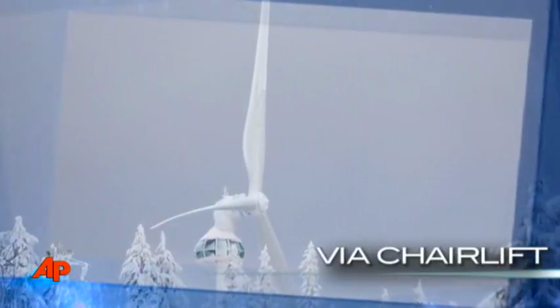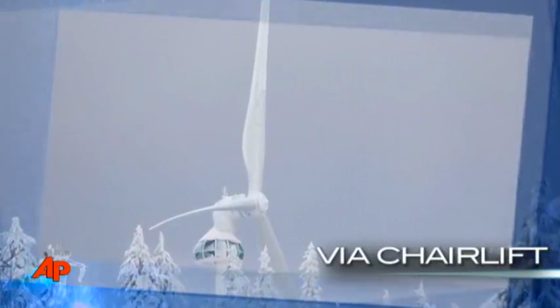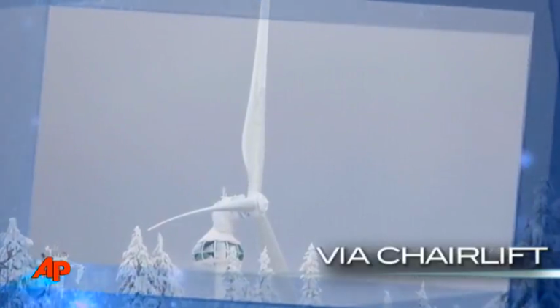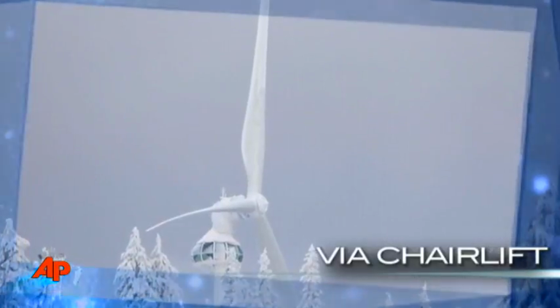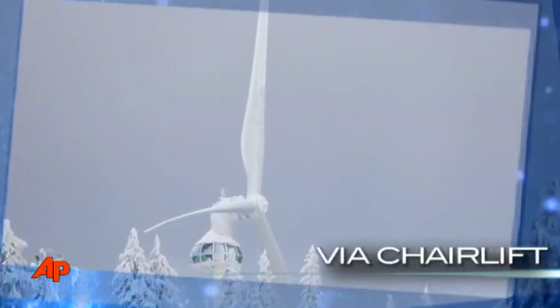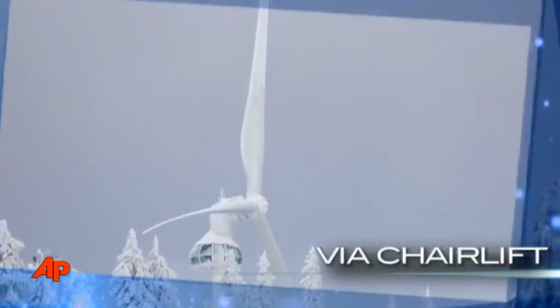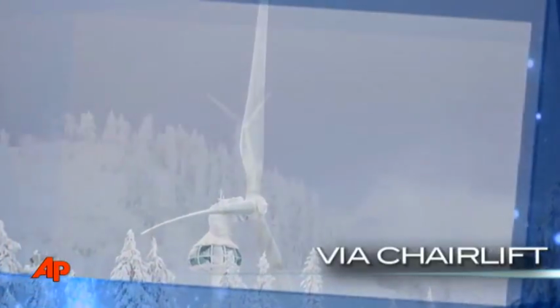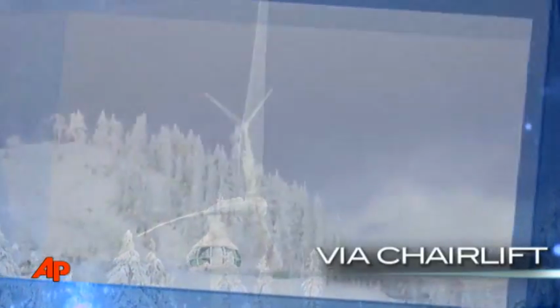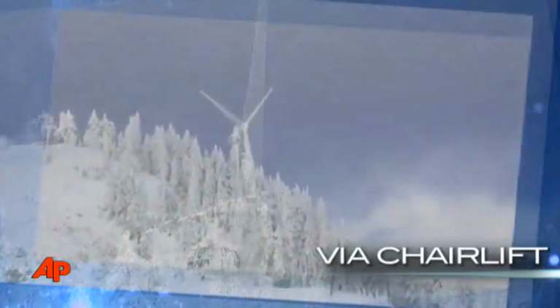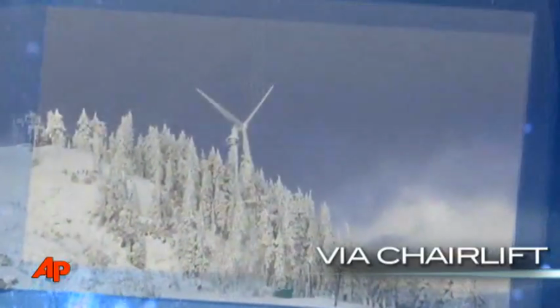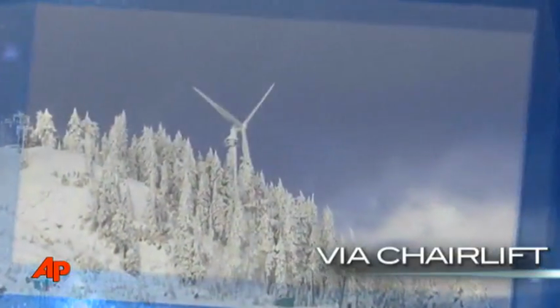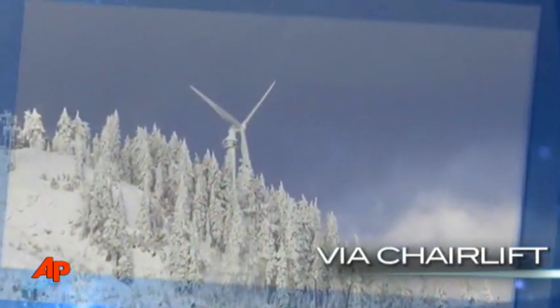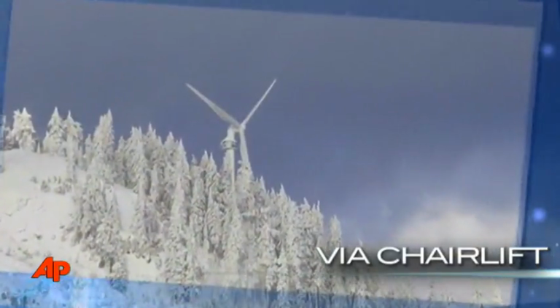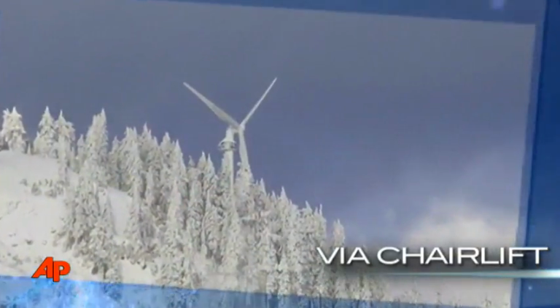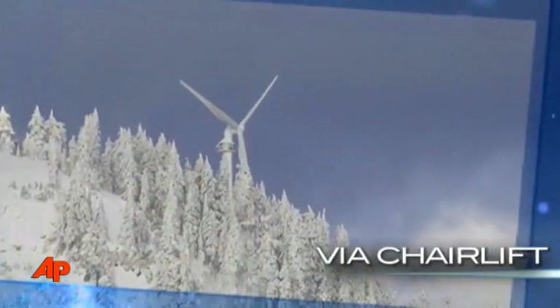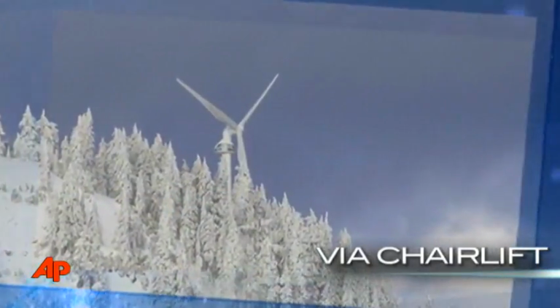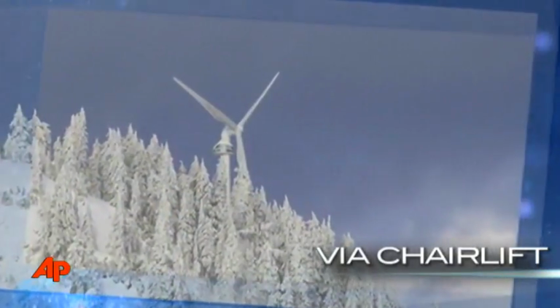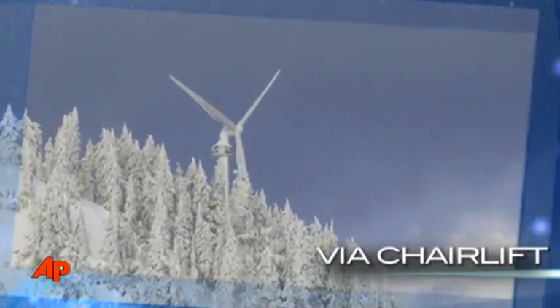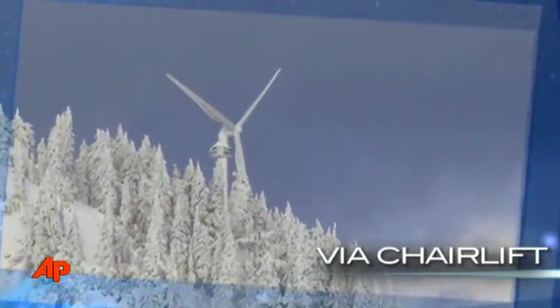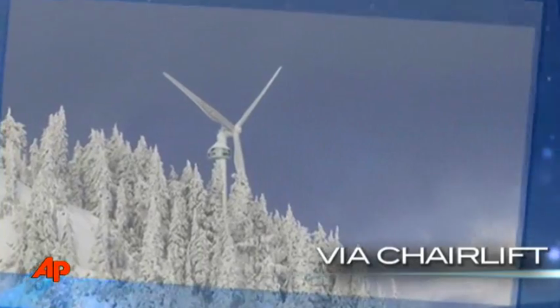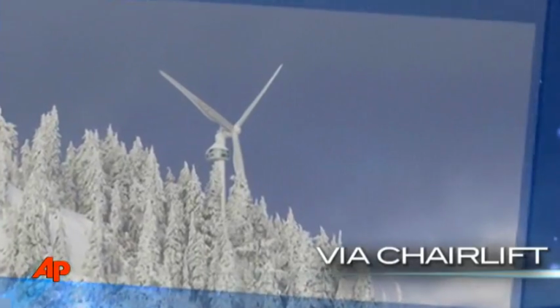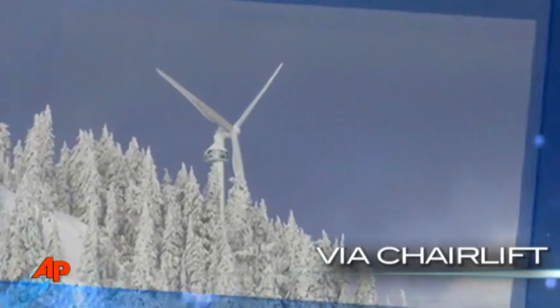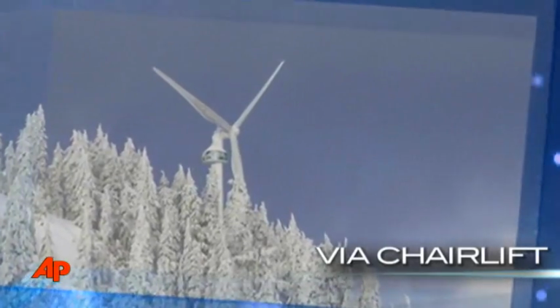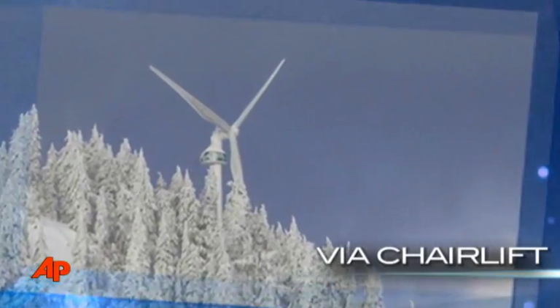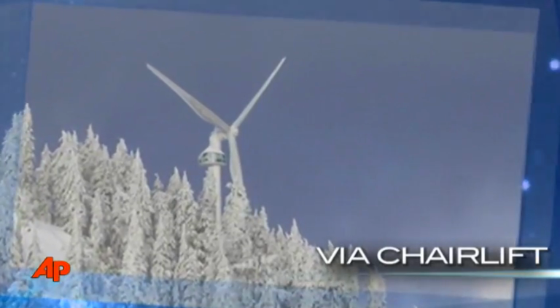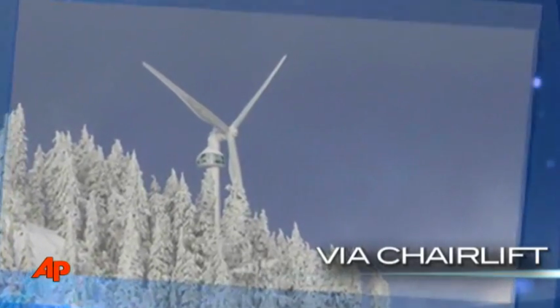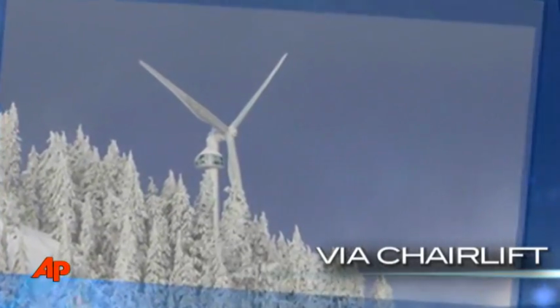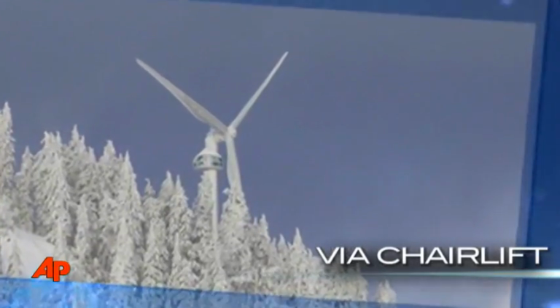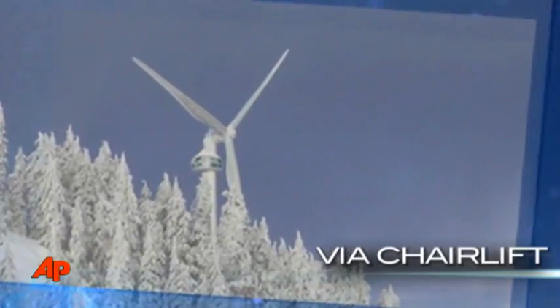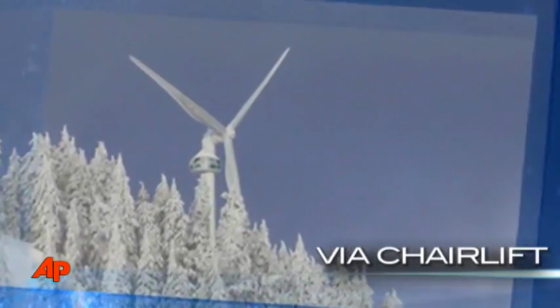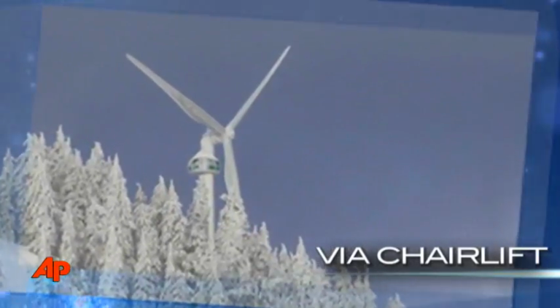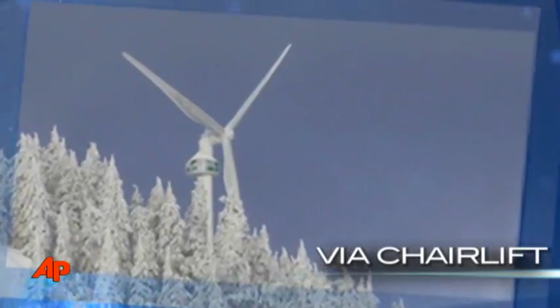The Eye of the Wind is supposed to be pretty remarkable — very green, providing energy to the area. We're about to get off the ski lift and check it out.